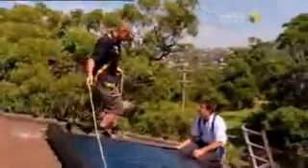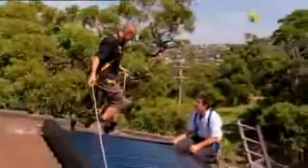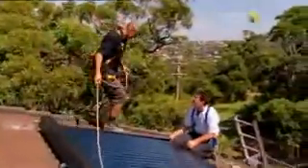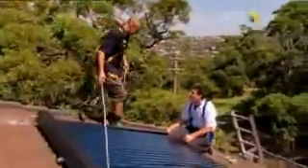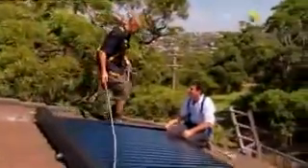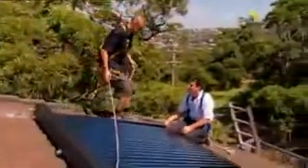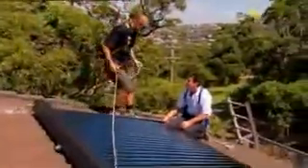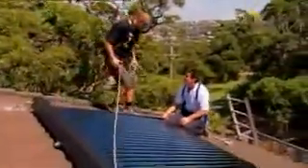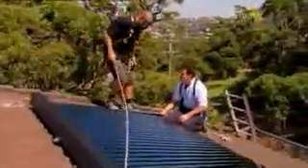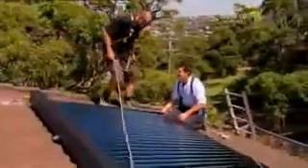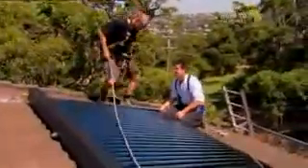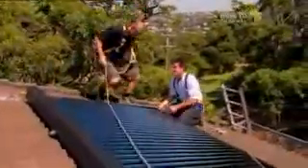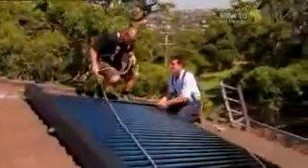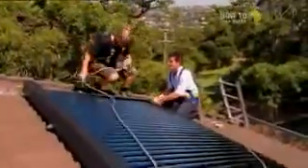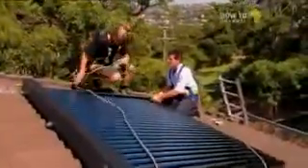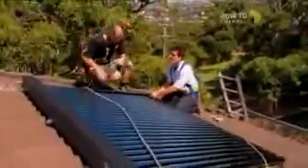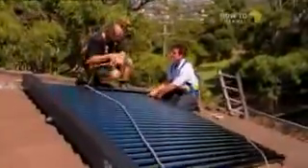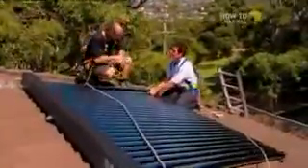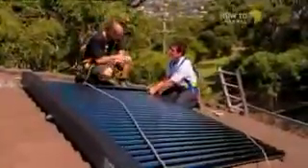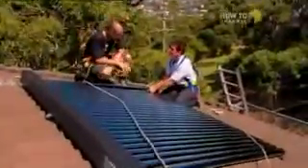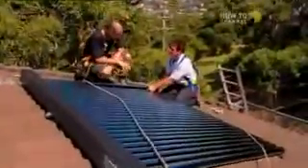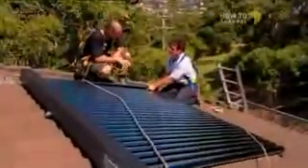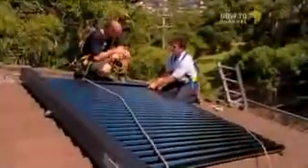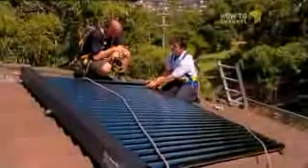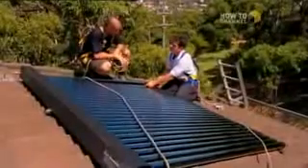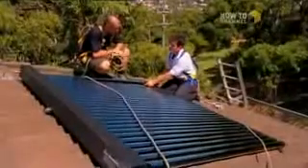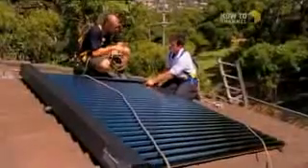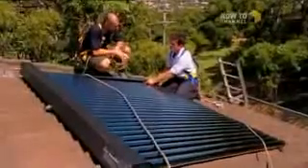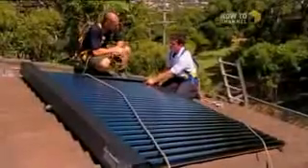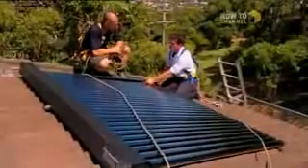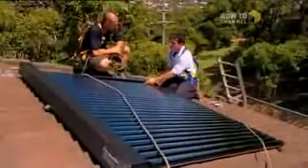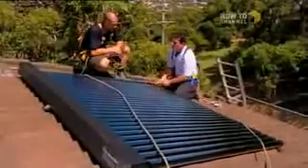G'day Ash, how are you mate? Good, Adam. Very, very well. Talk me through the technology of solar hot water now.